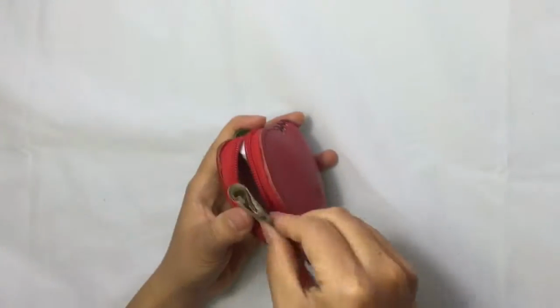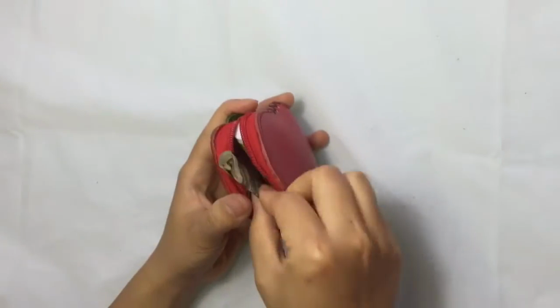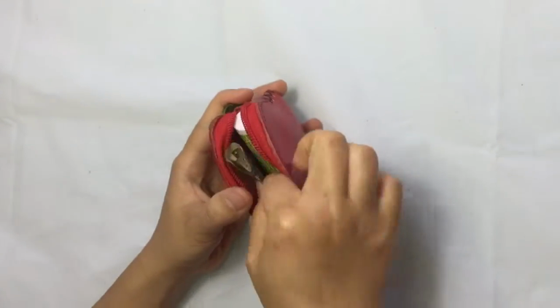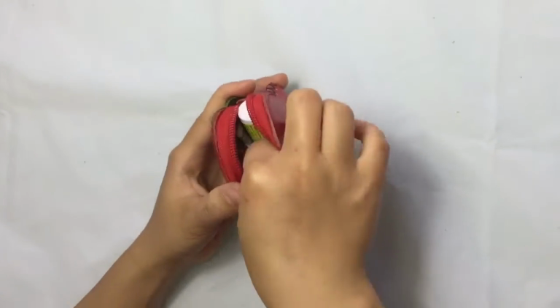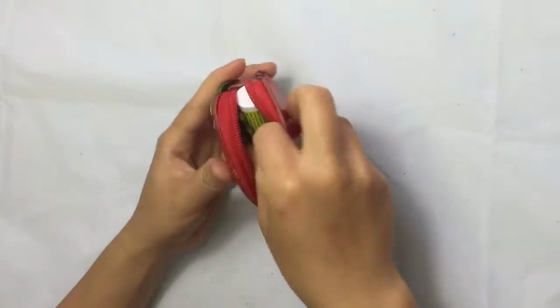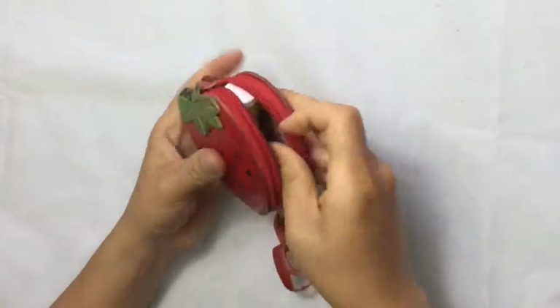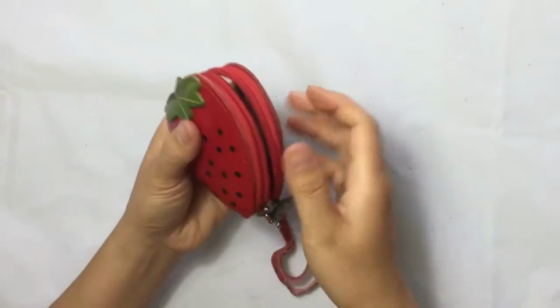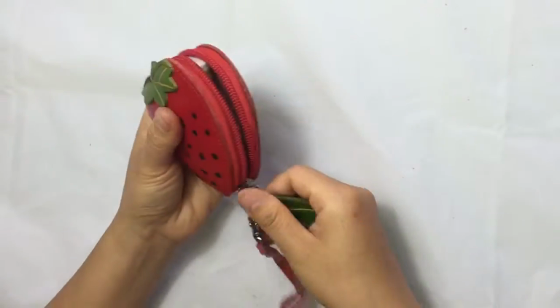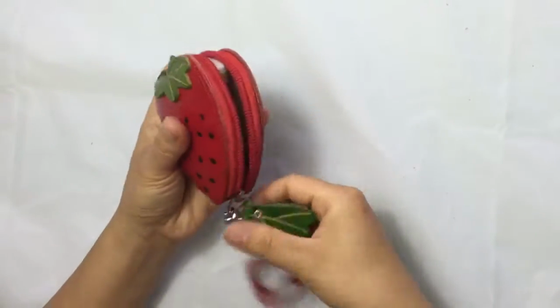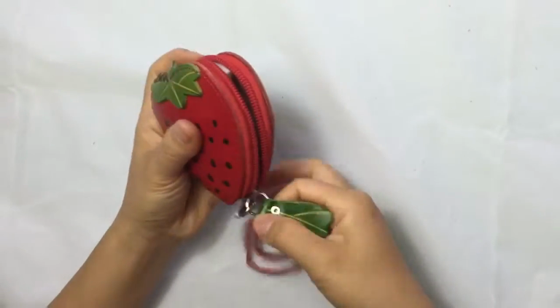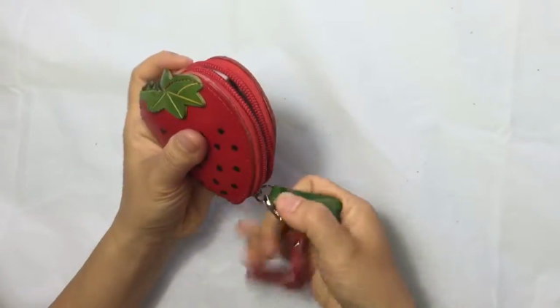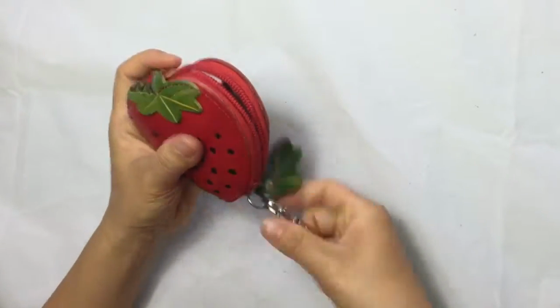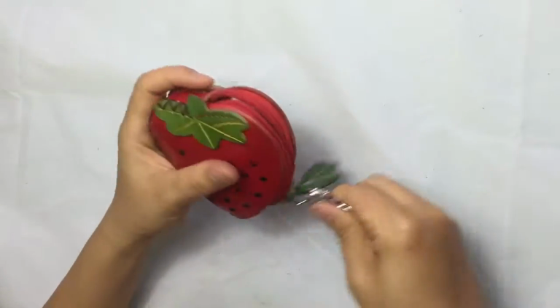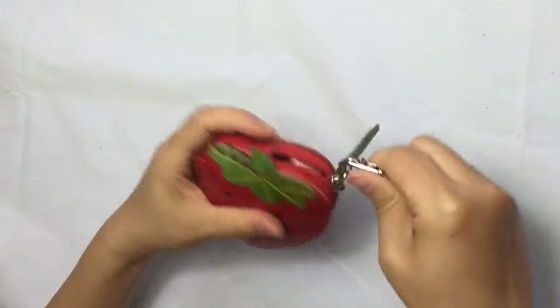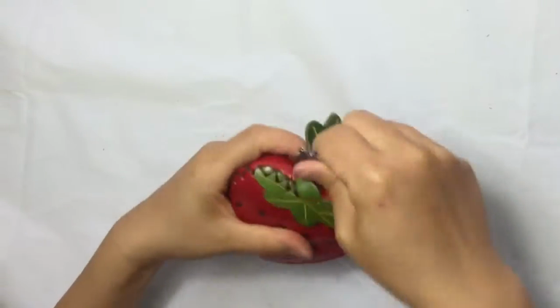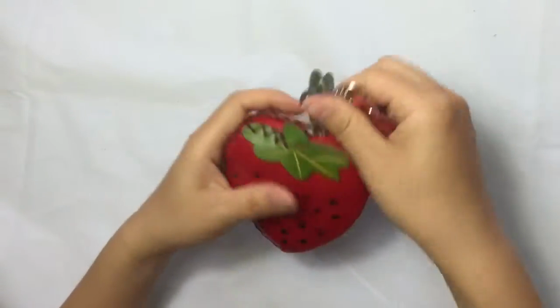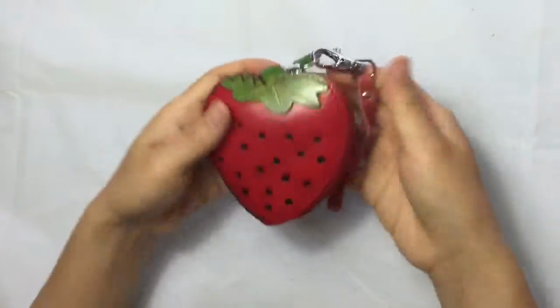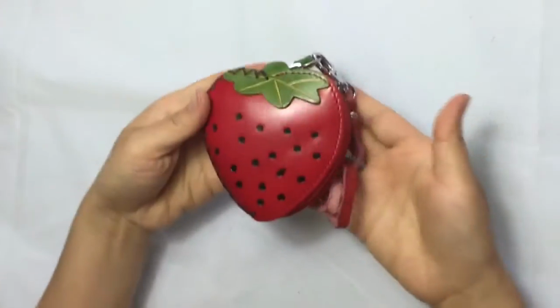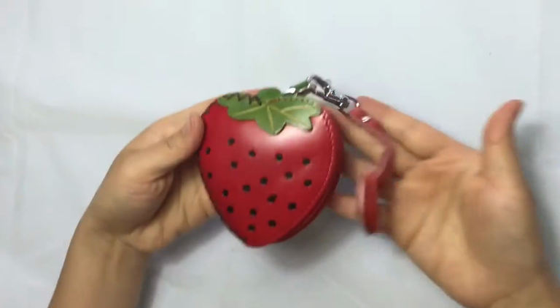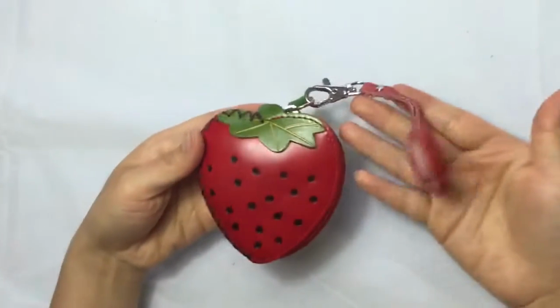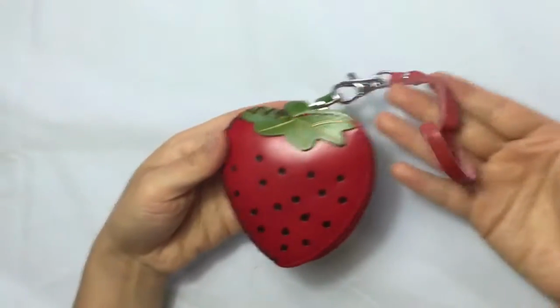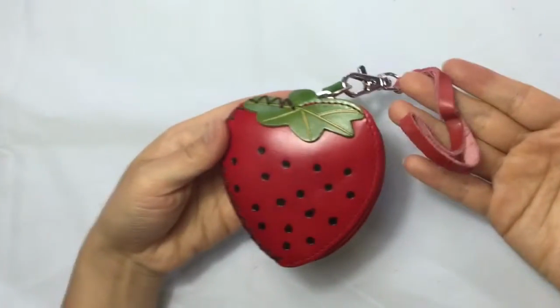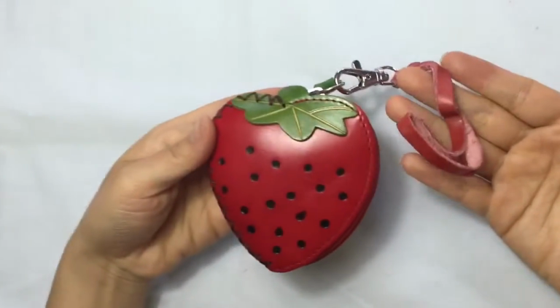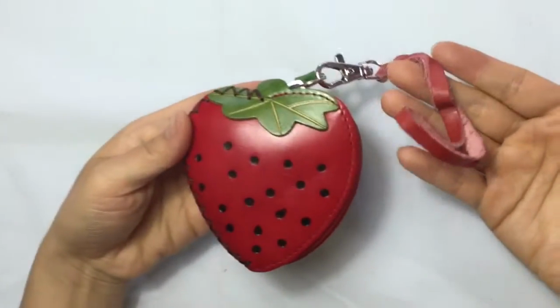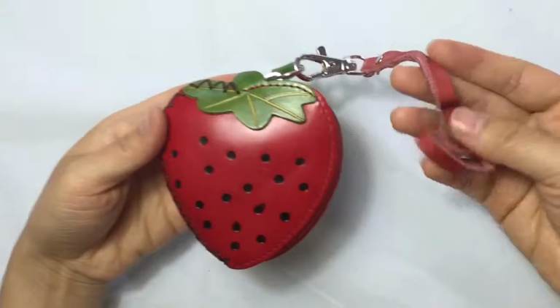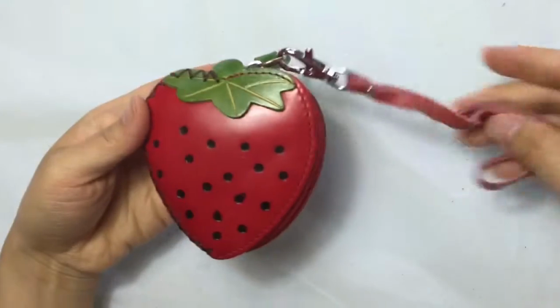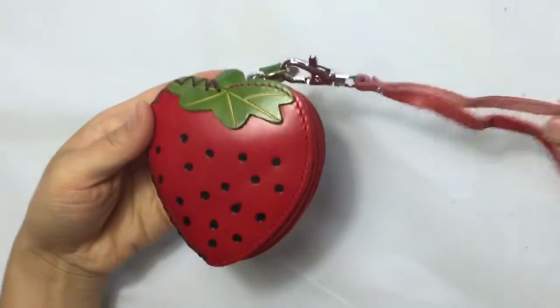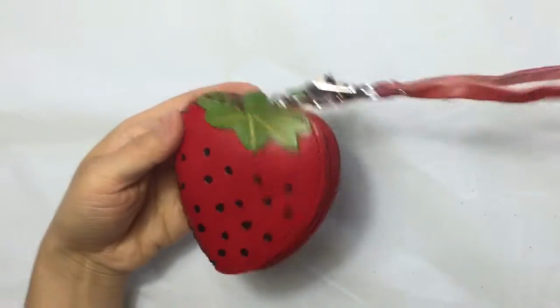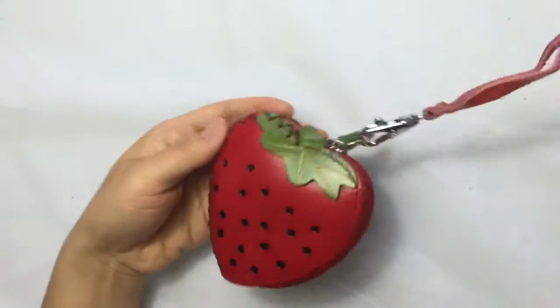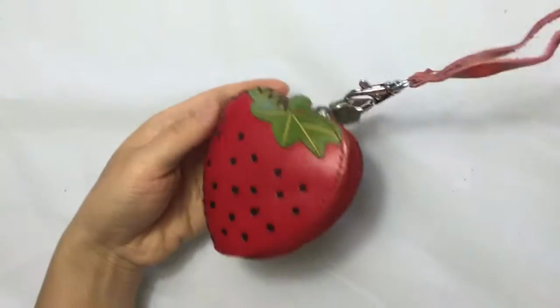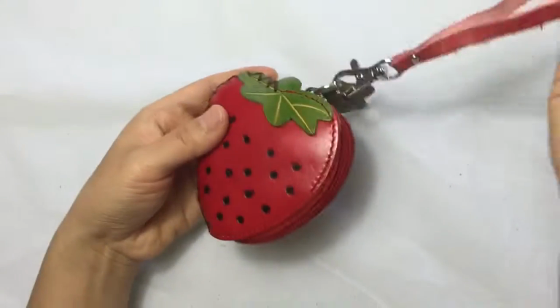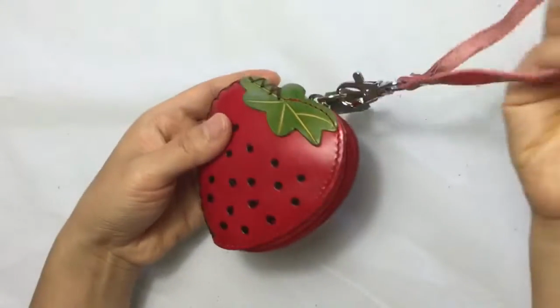Good purse, very handy, nice one. Thank you.